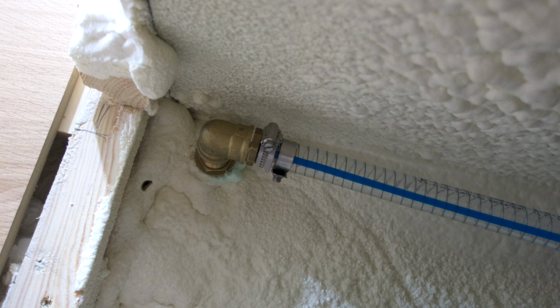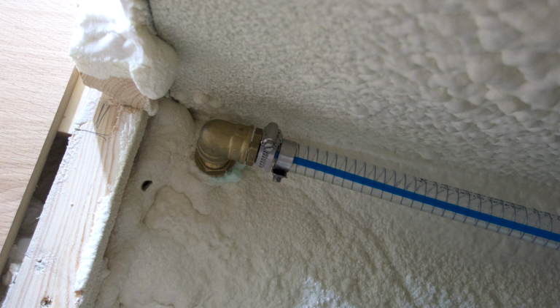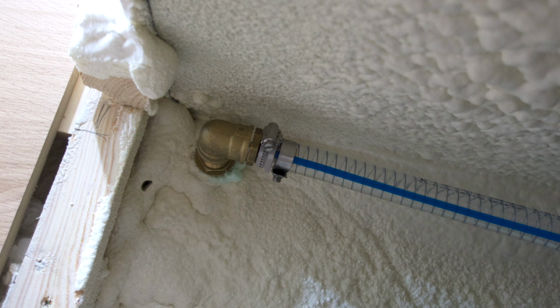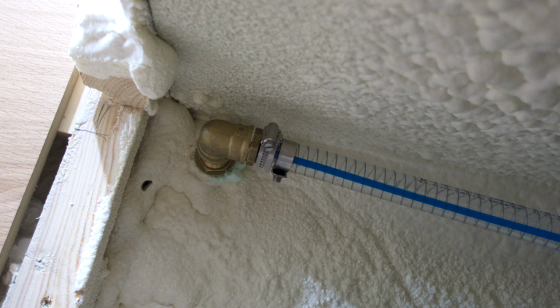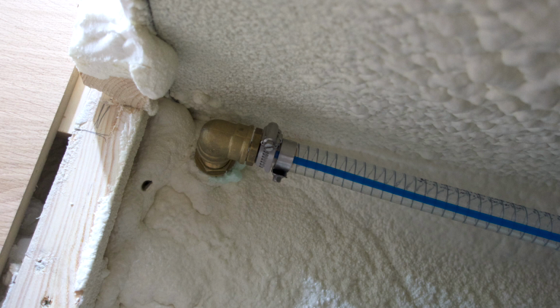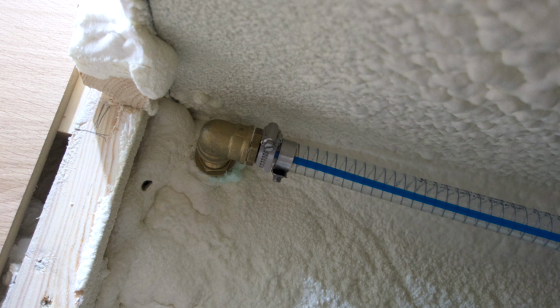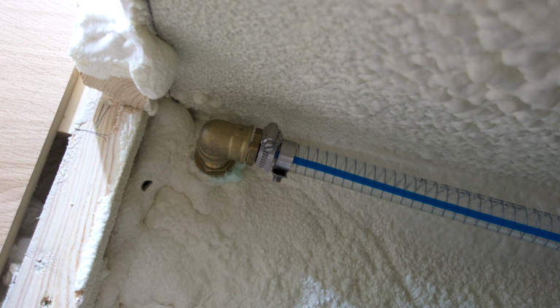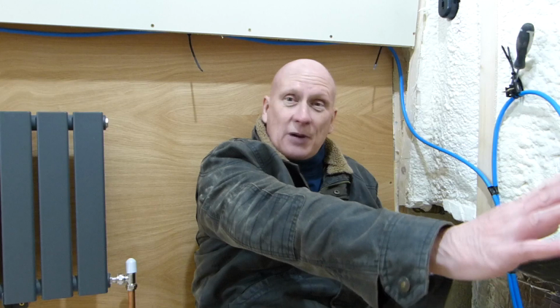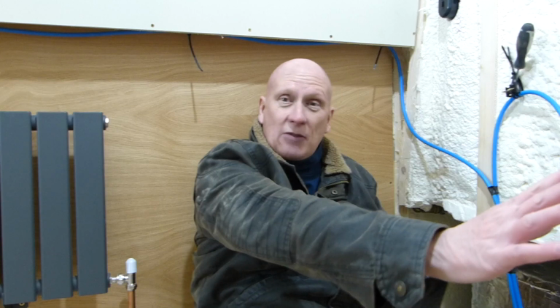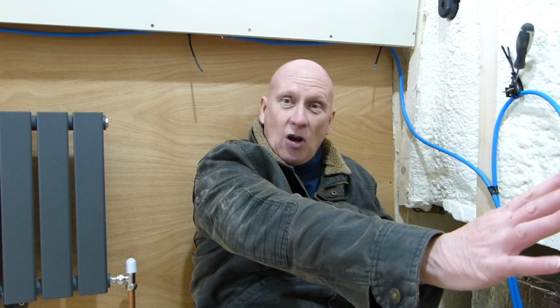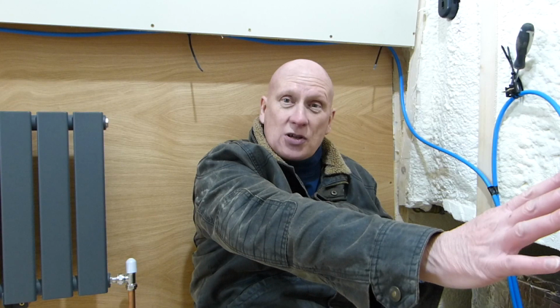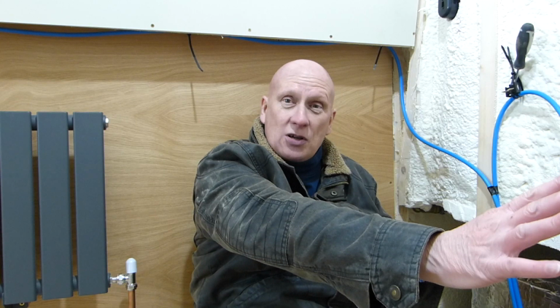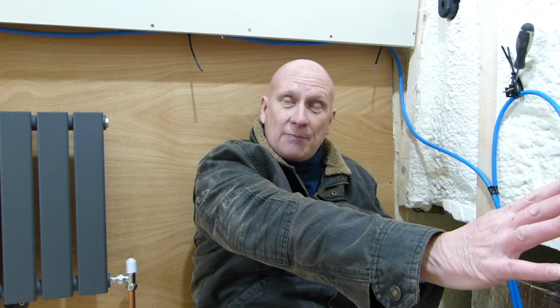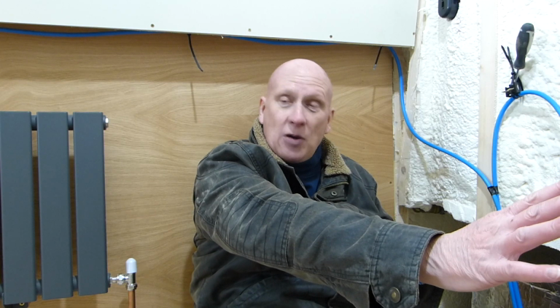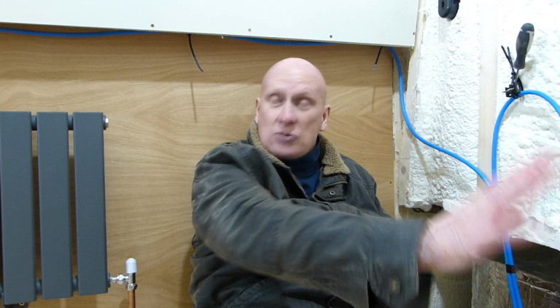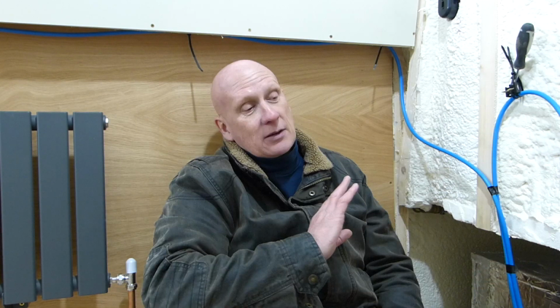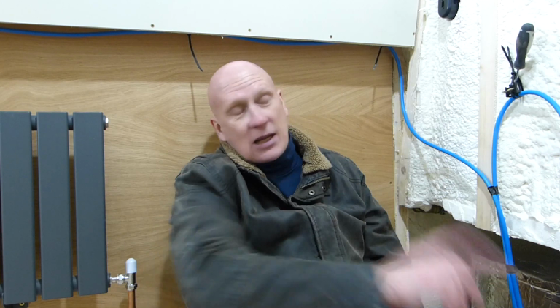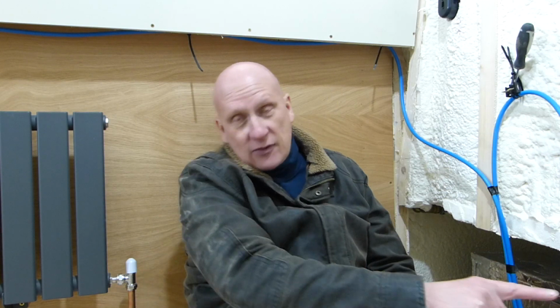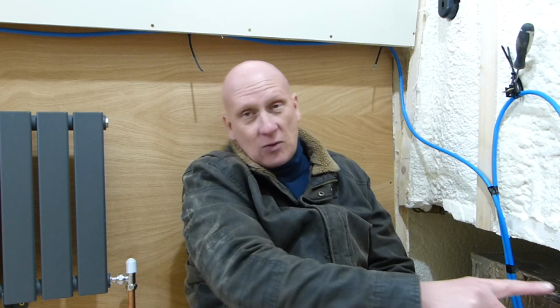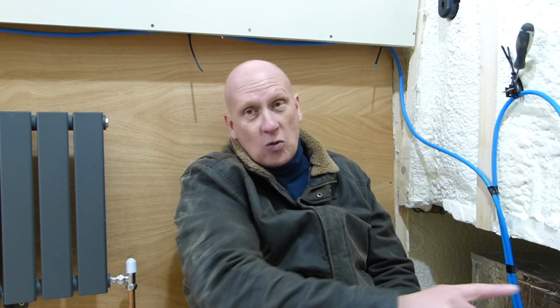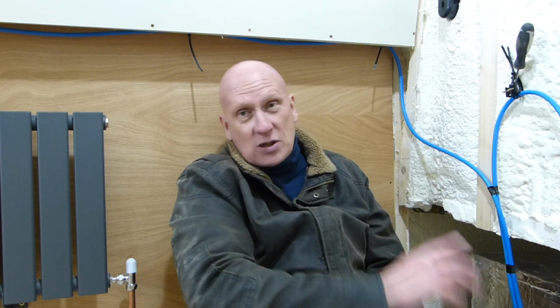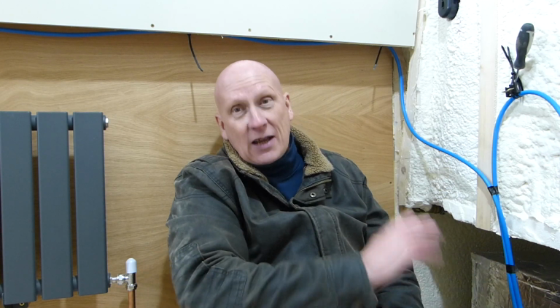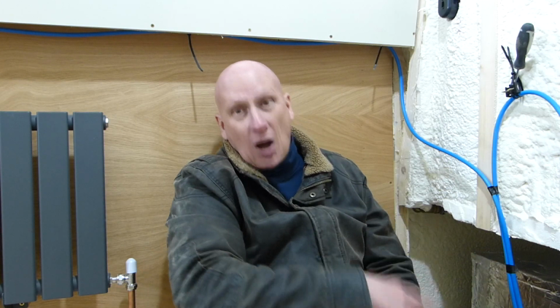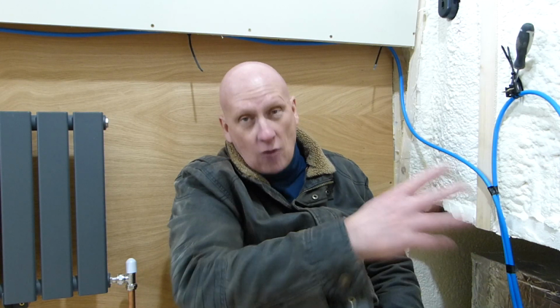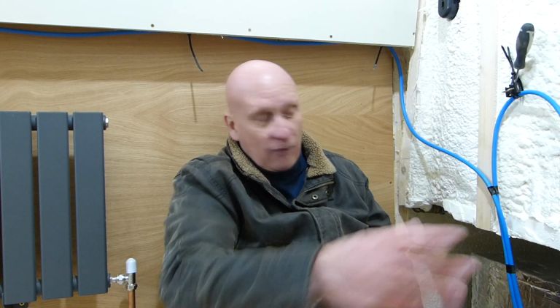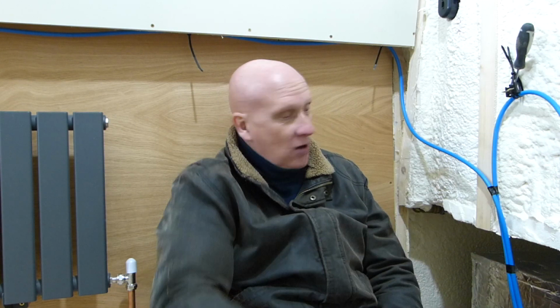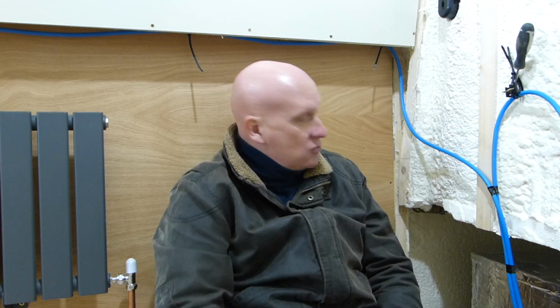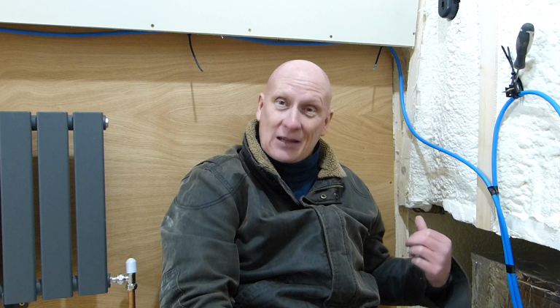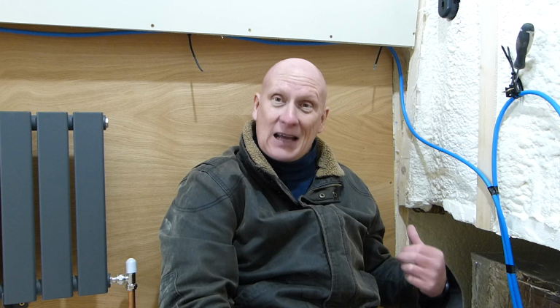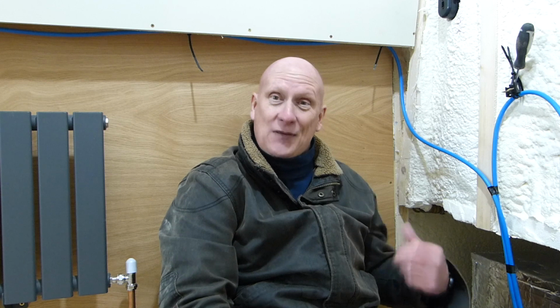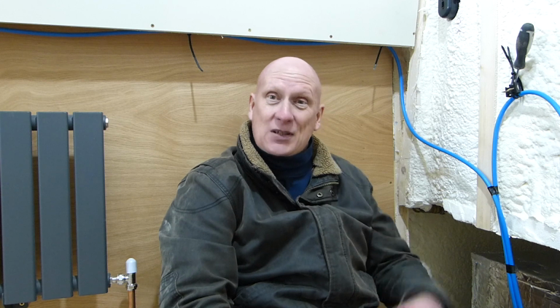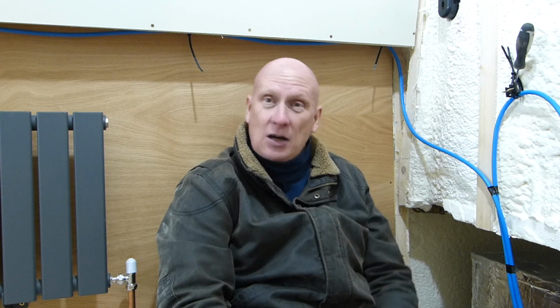If water's coming out the right side of the boat, that's the water tank overflow. The left side is the bilge pump.